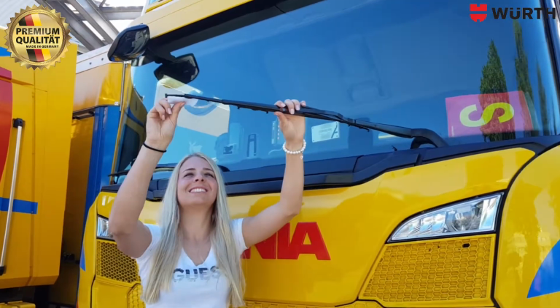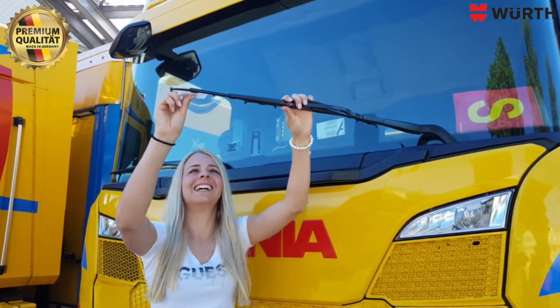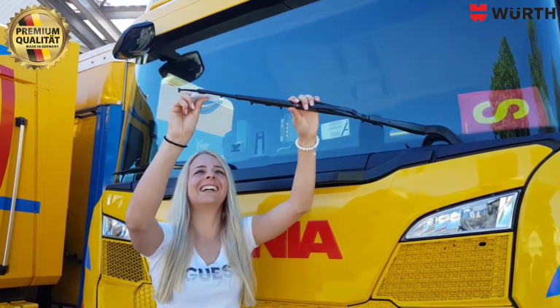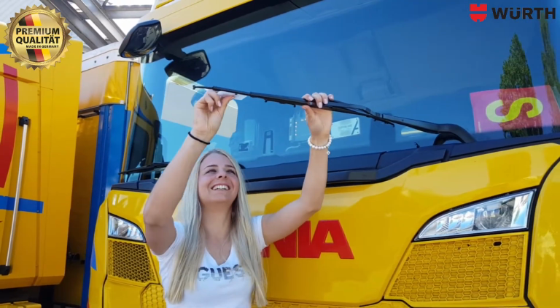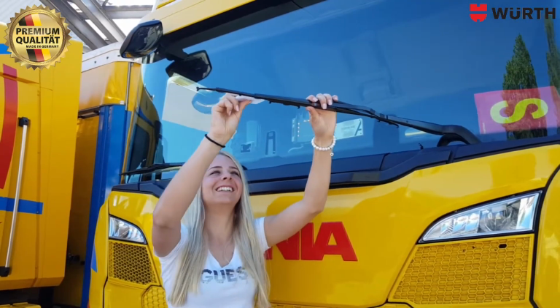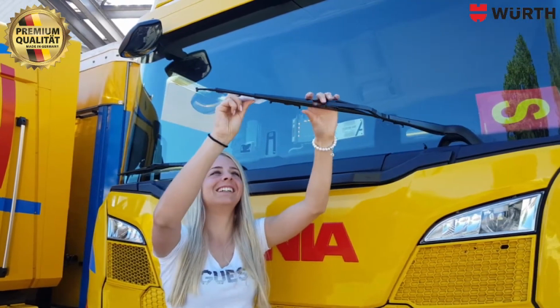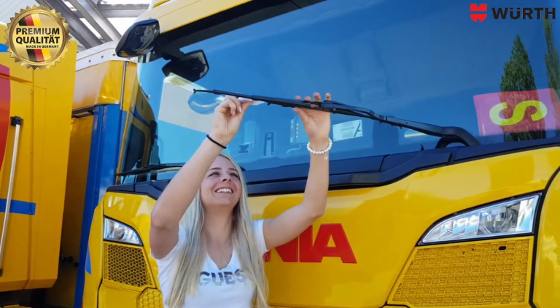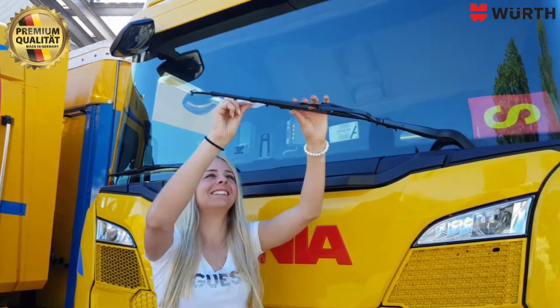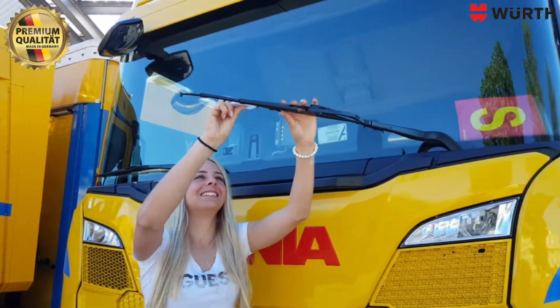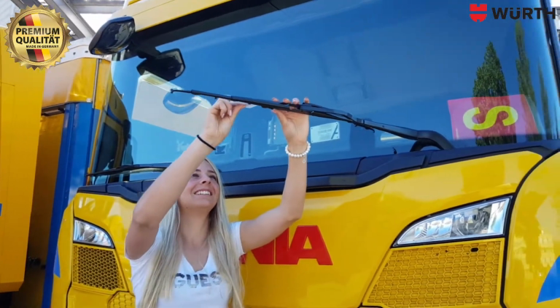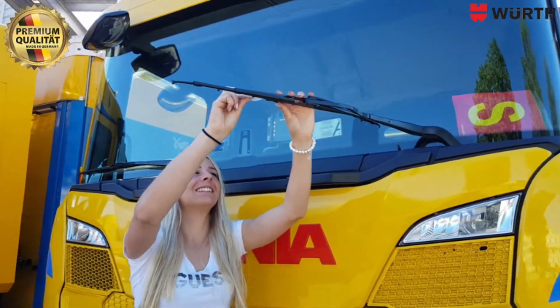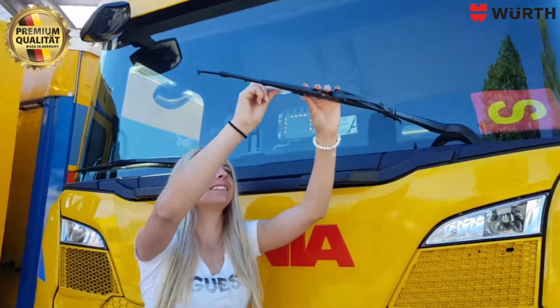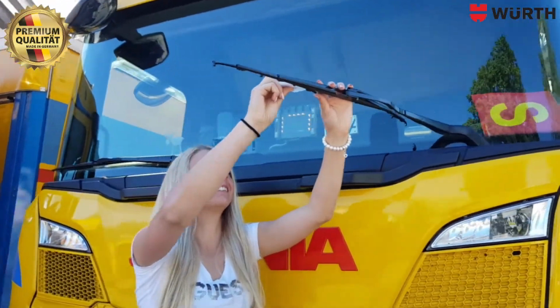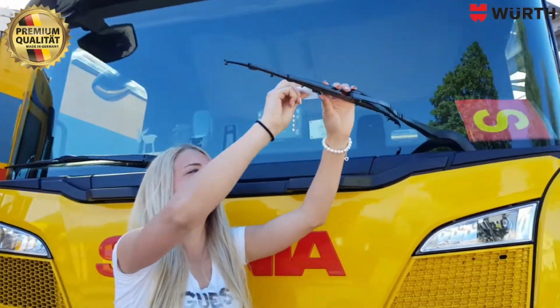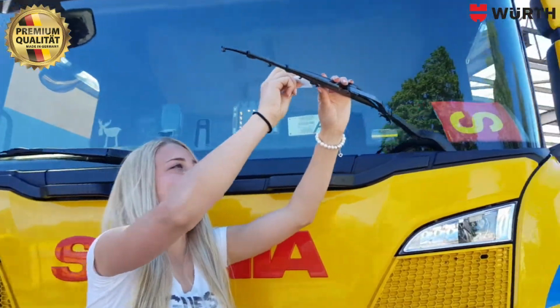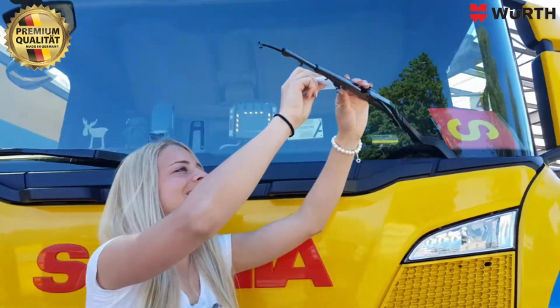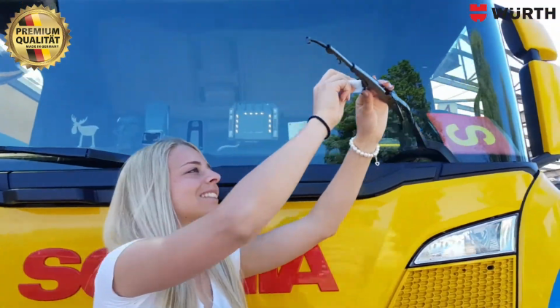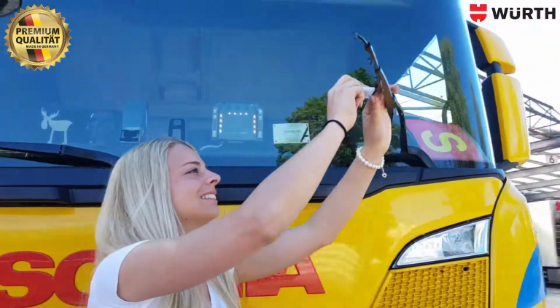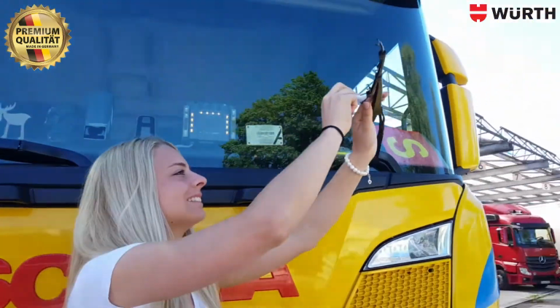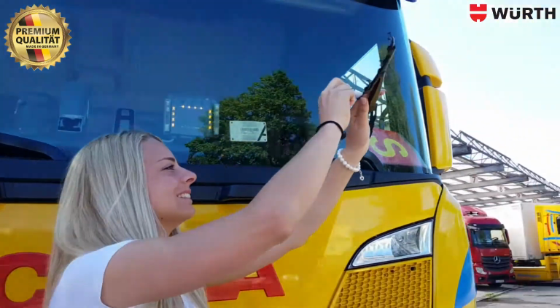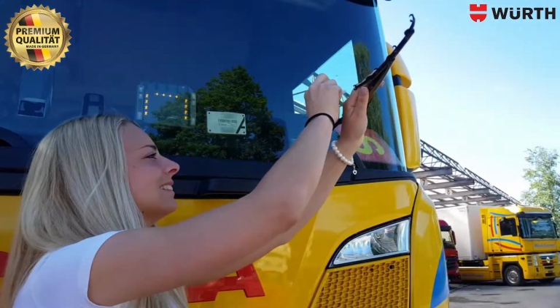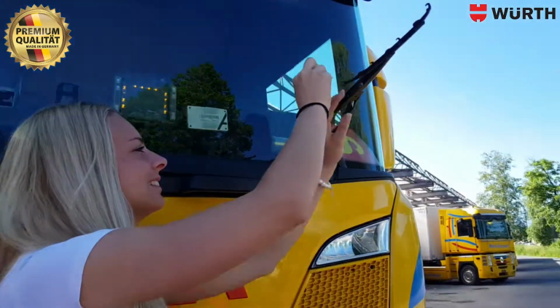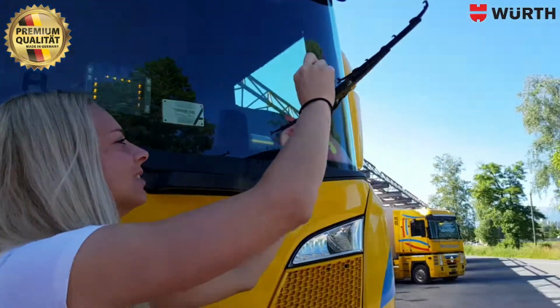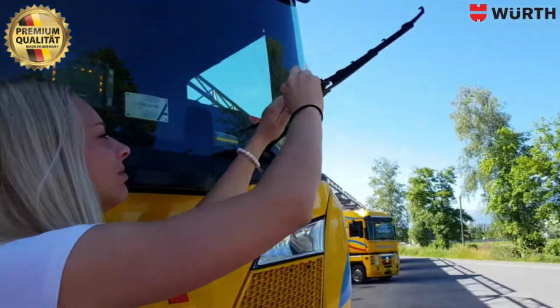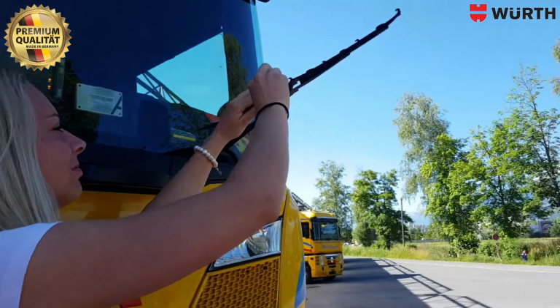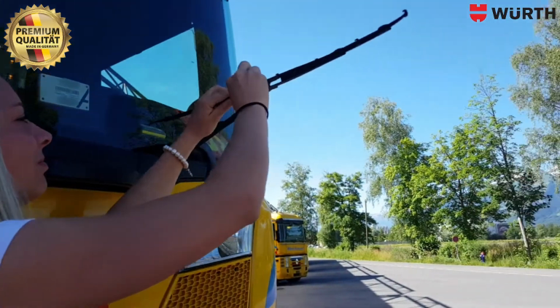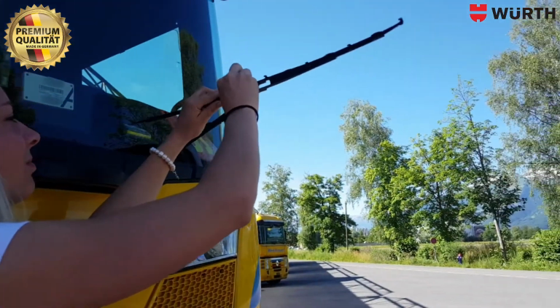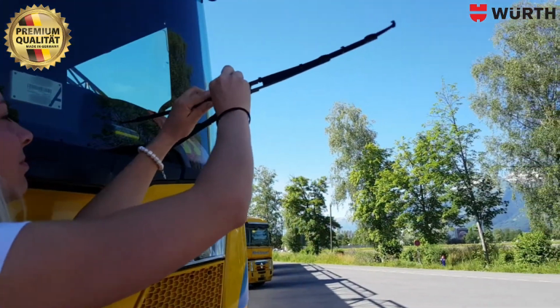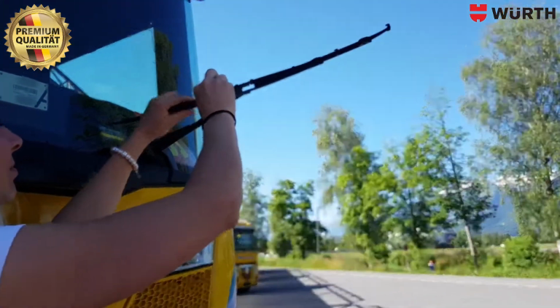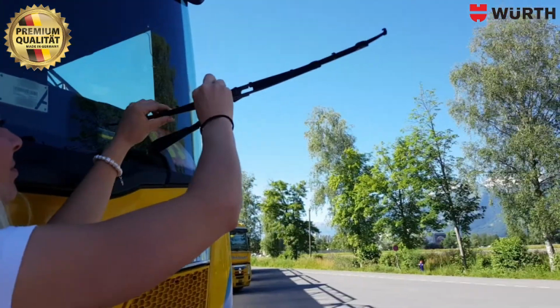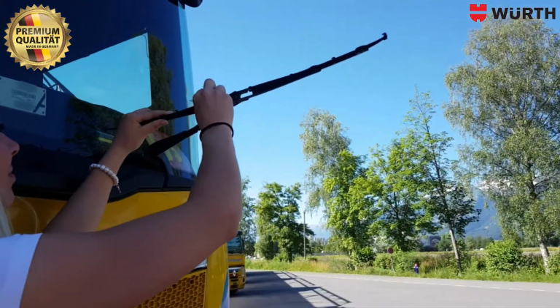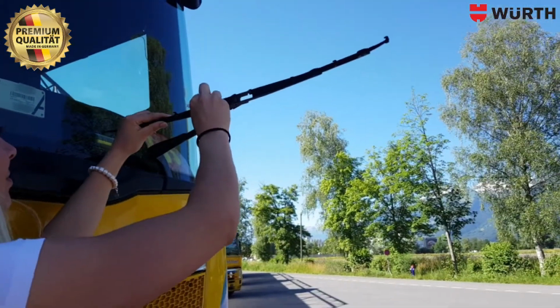Then pull the fitting tool through the iron claws, so that the distance for the new refill is optimal.